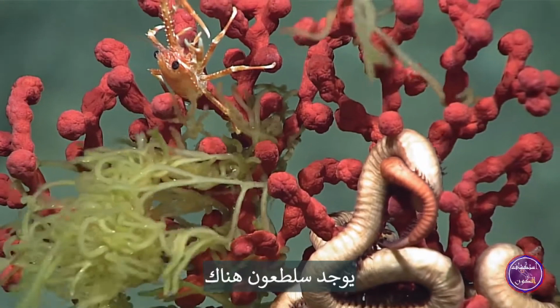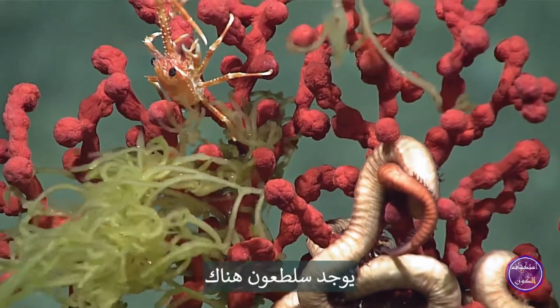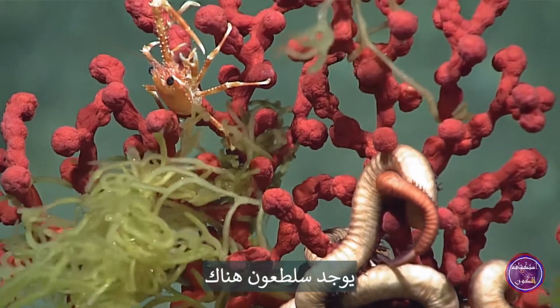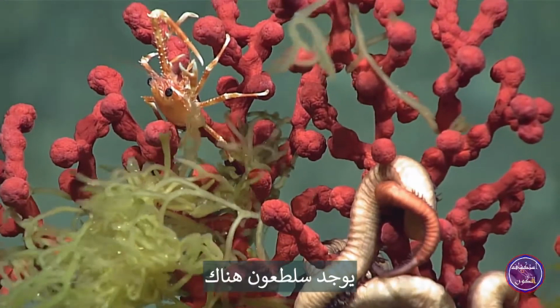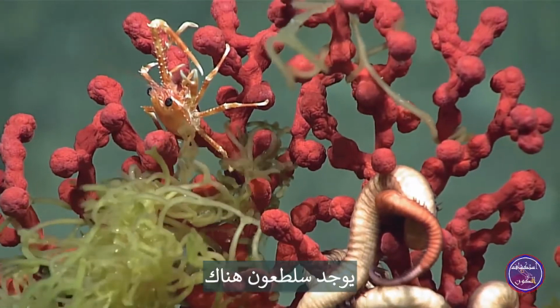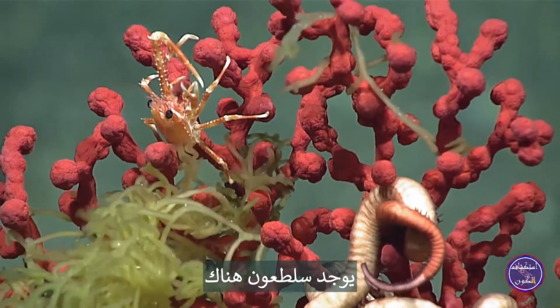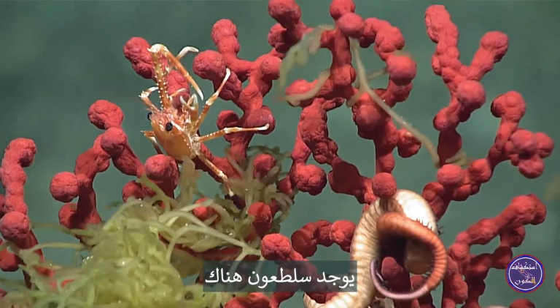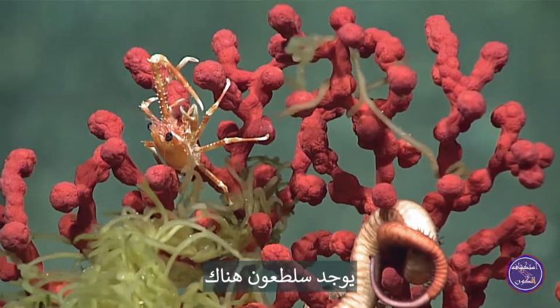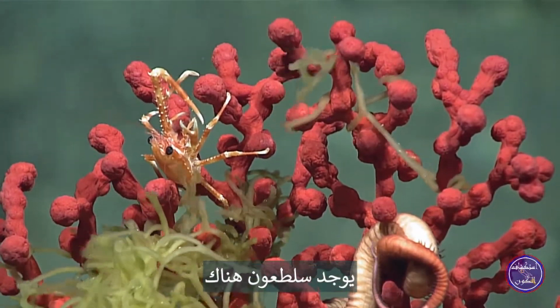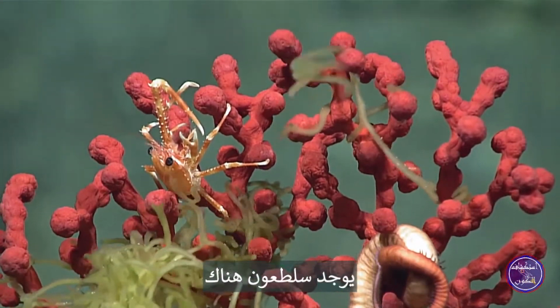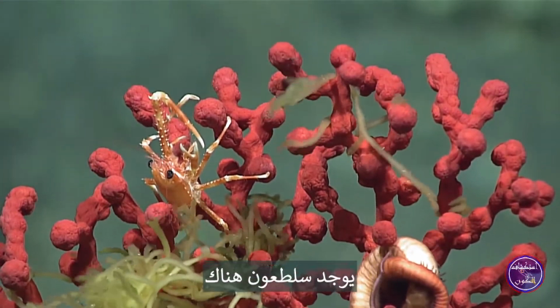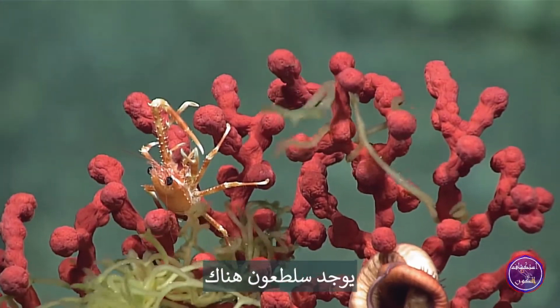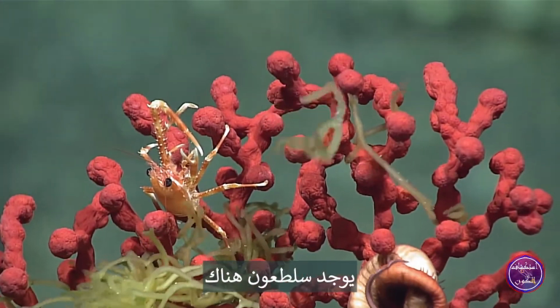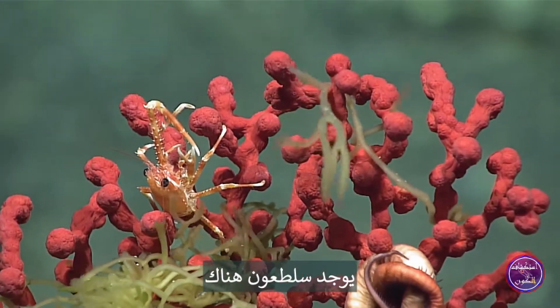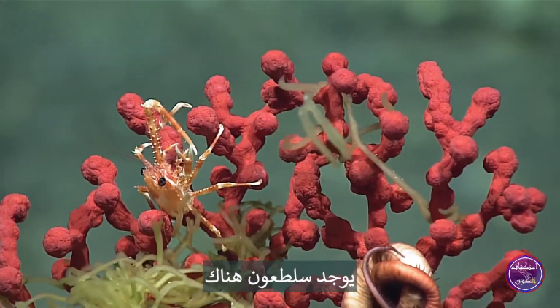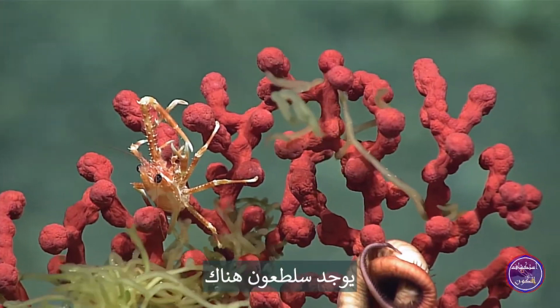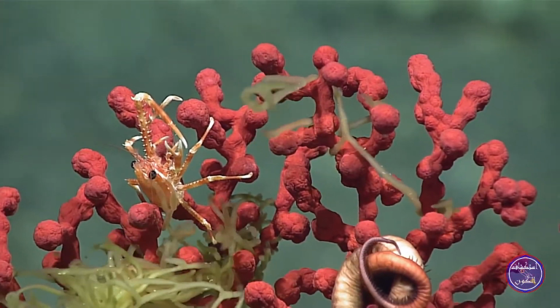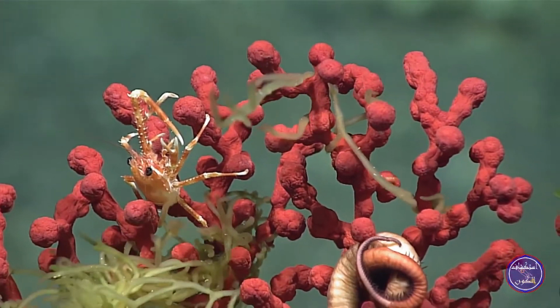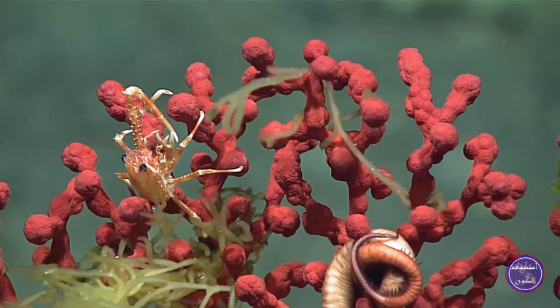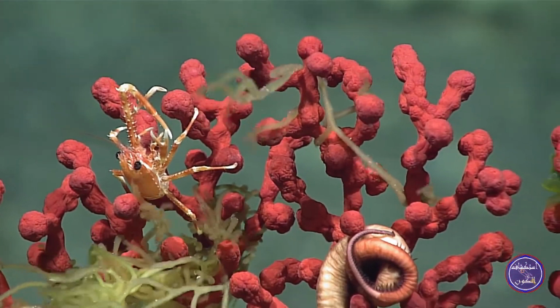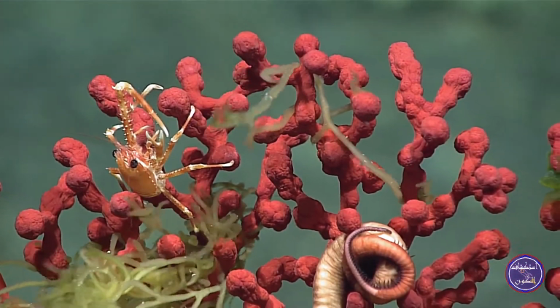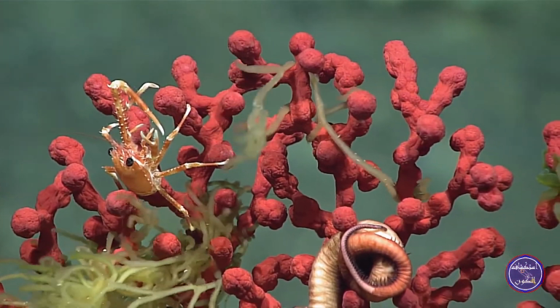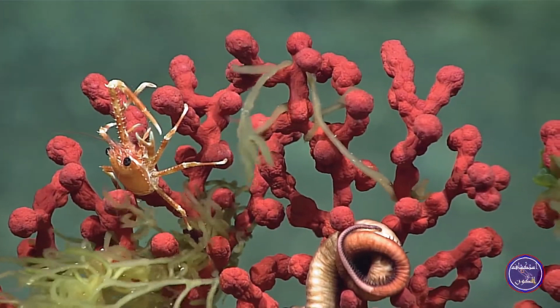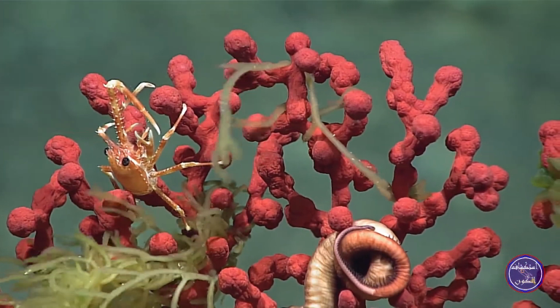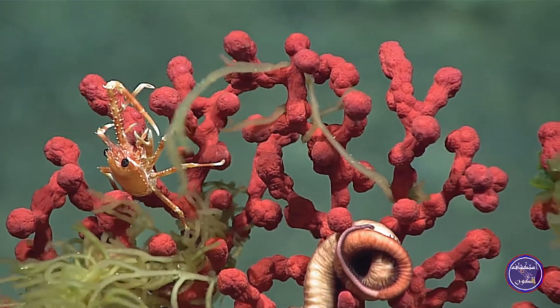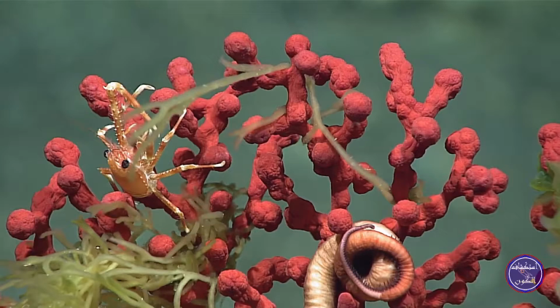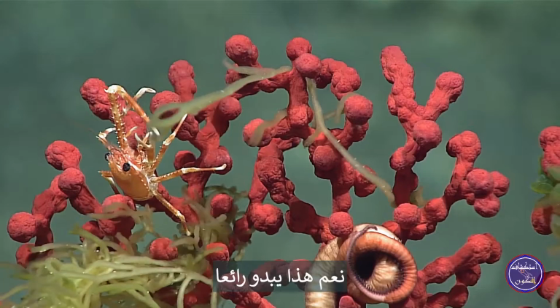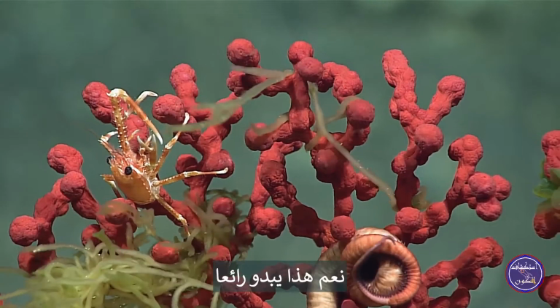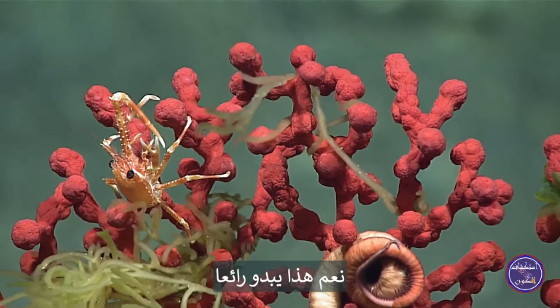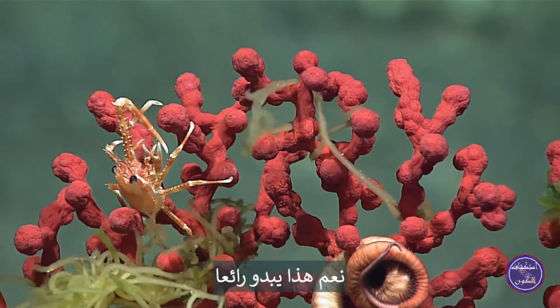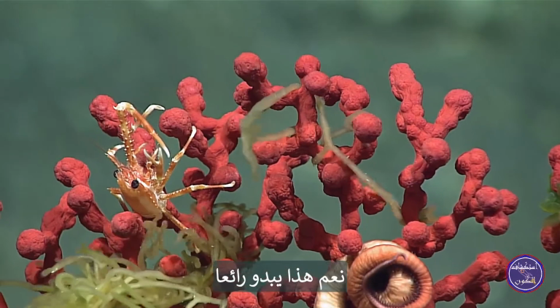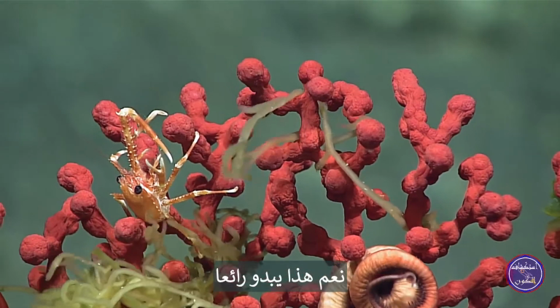Lovely little crab up there. Yeah, that looks great.